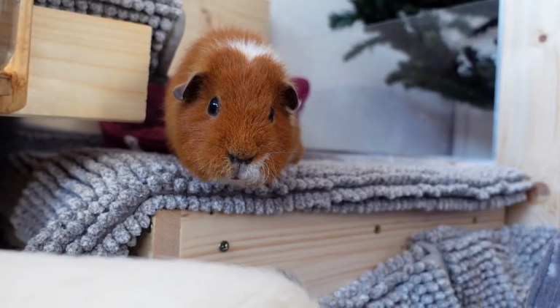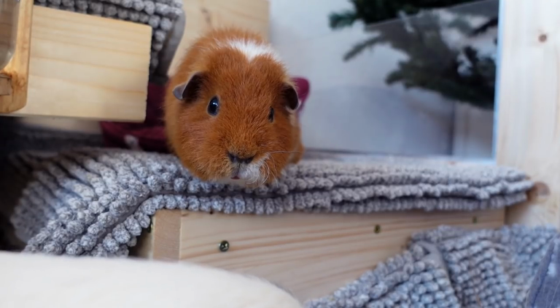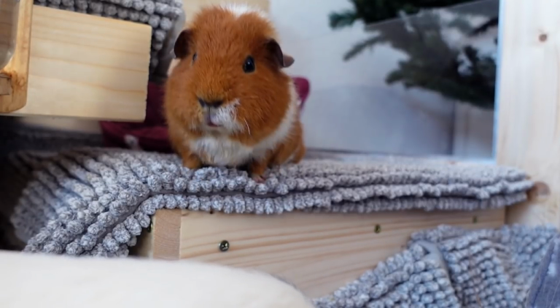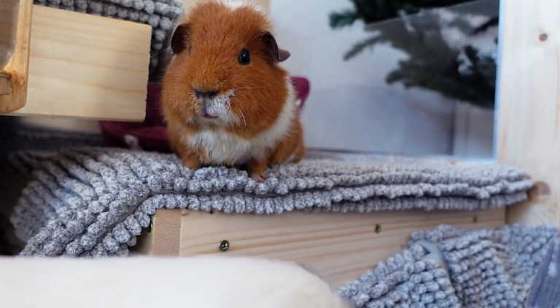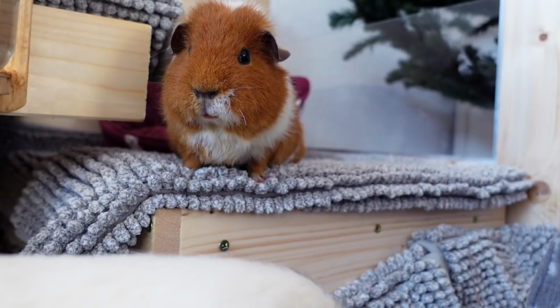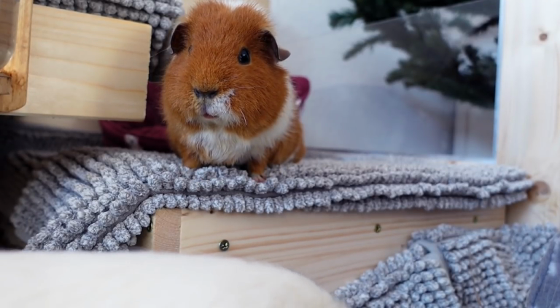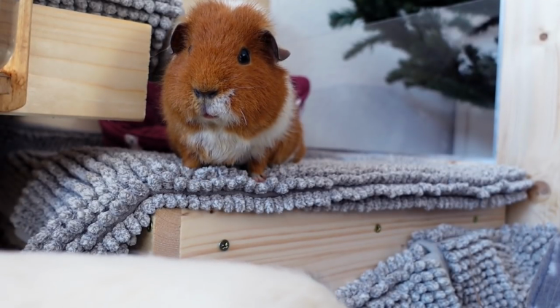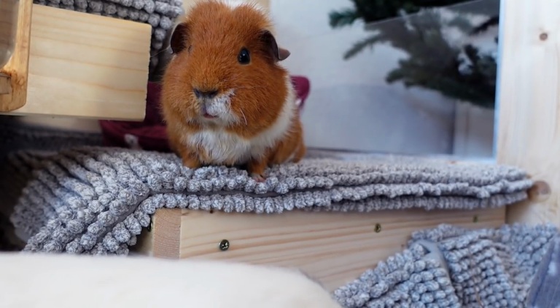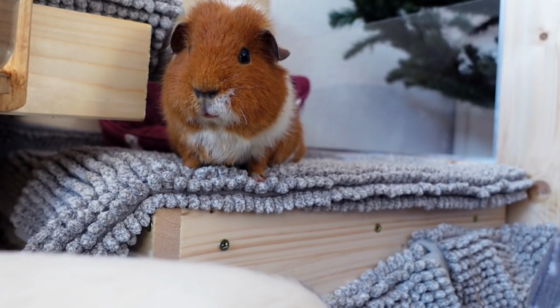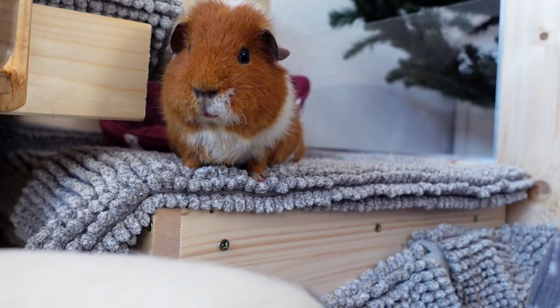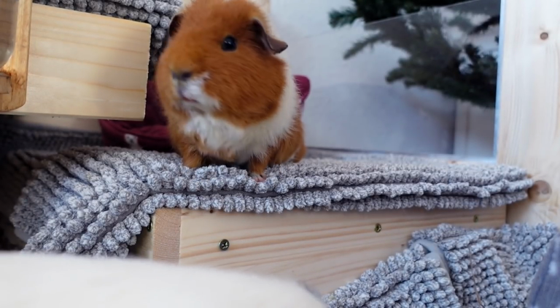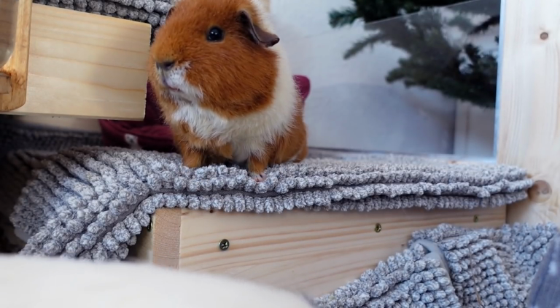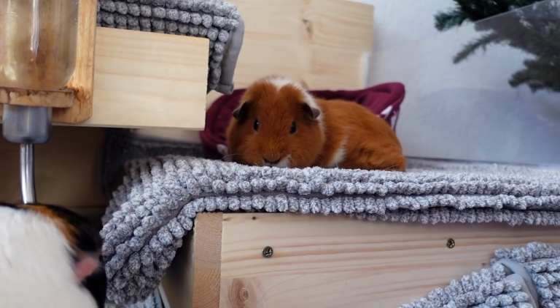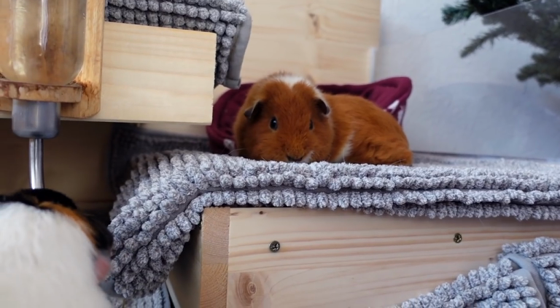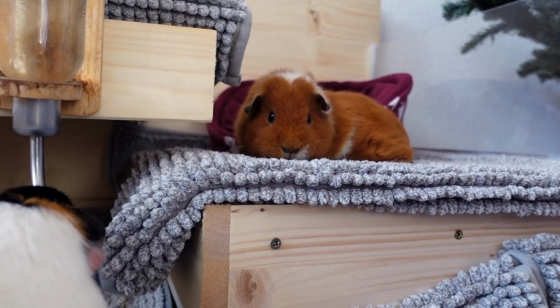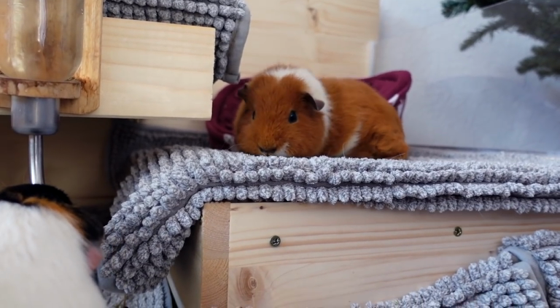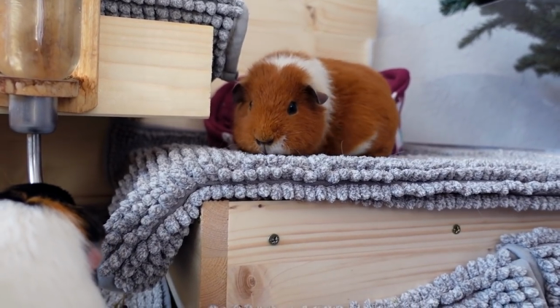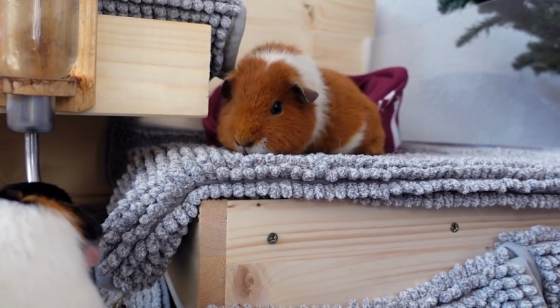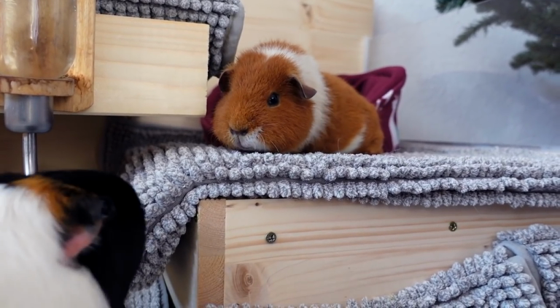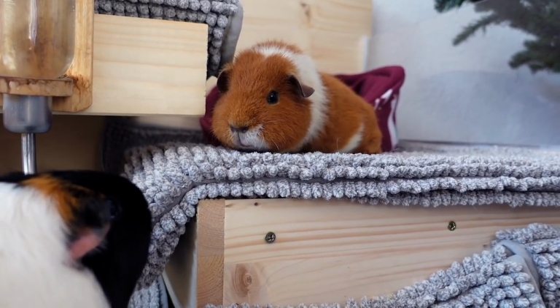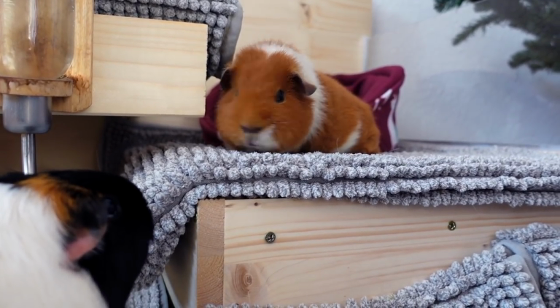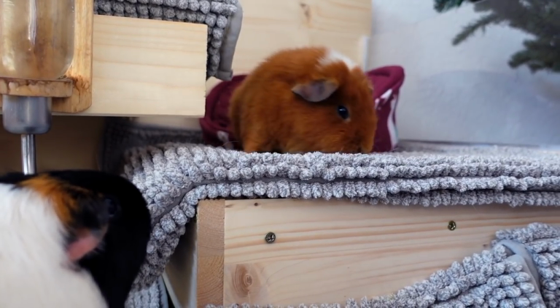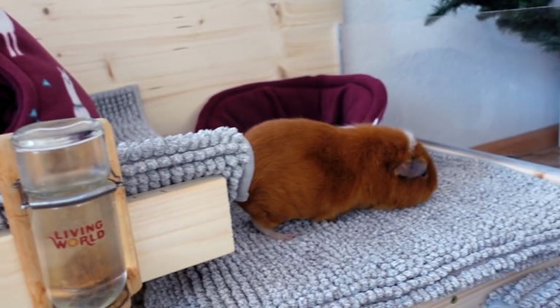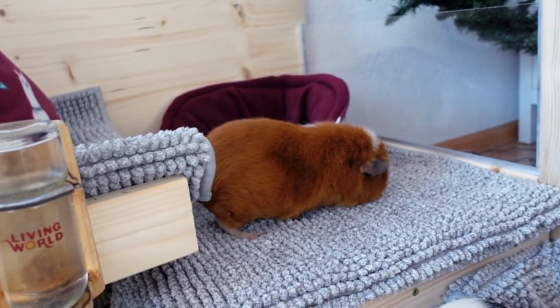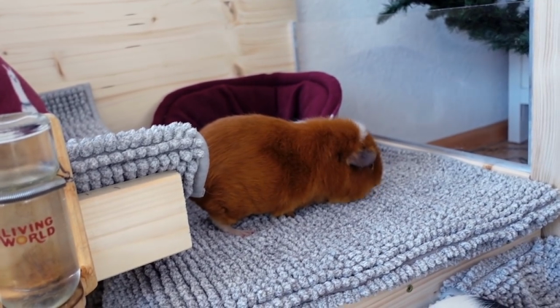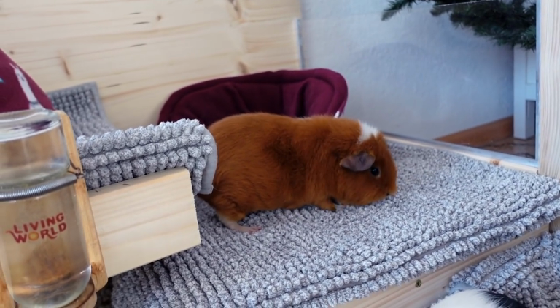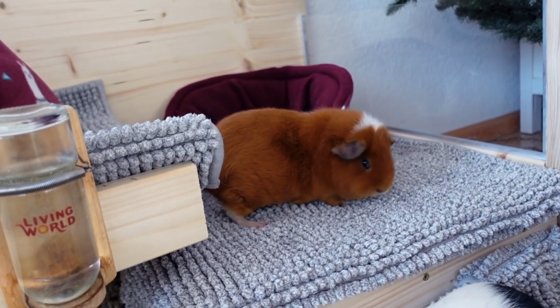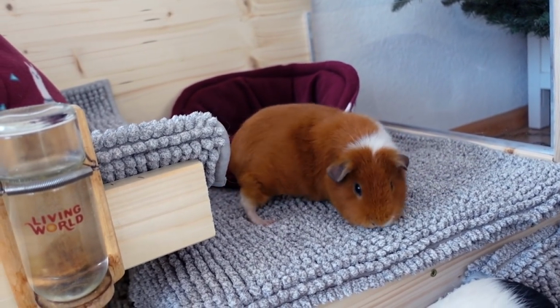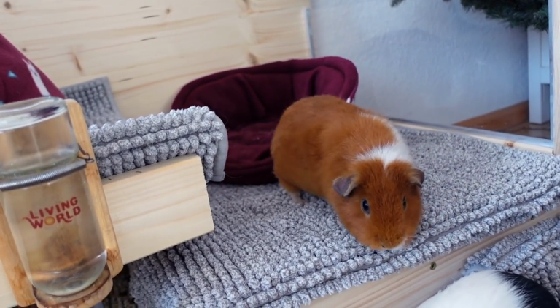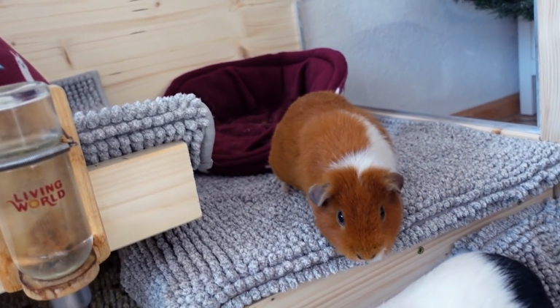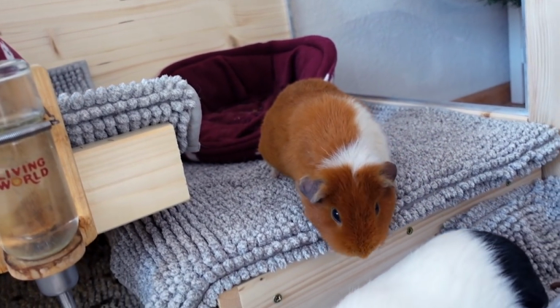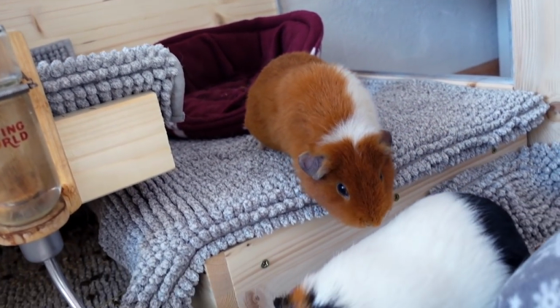So, before you build a cage, you obviously need to know what you're going to need. Let's start off with the supplies we needed to build this cage.